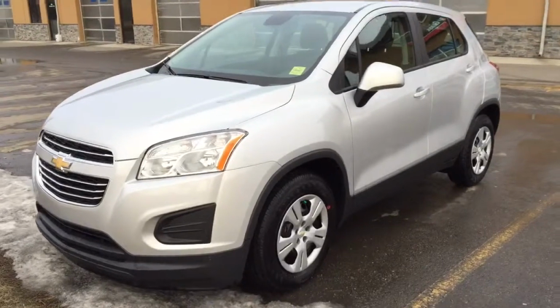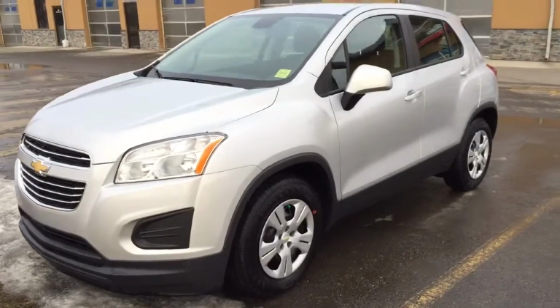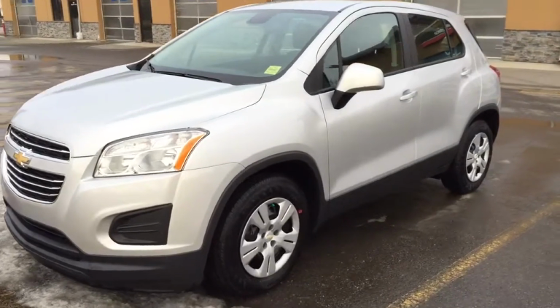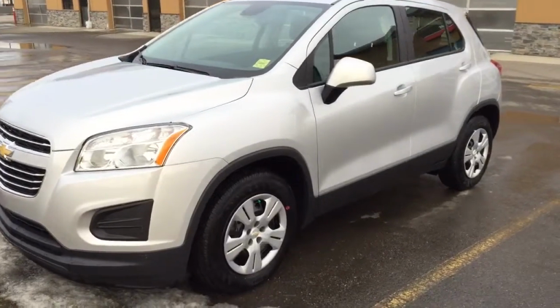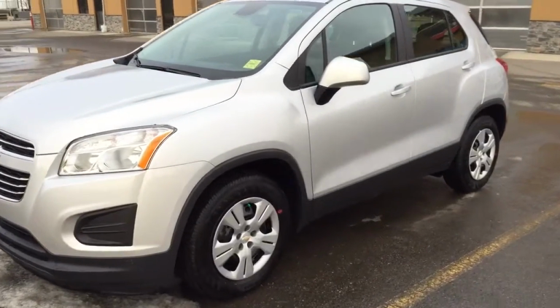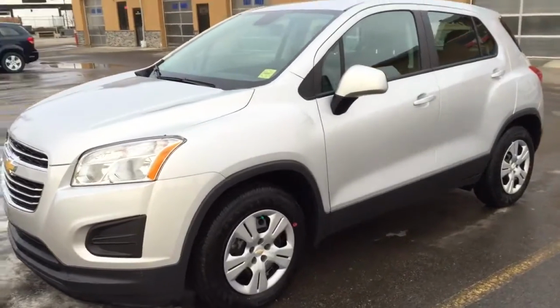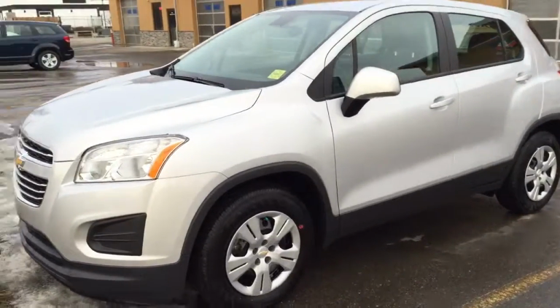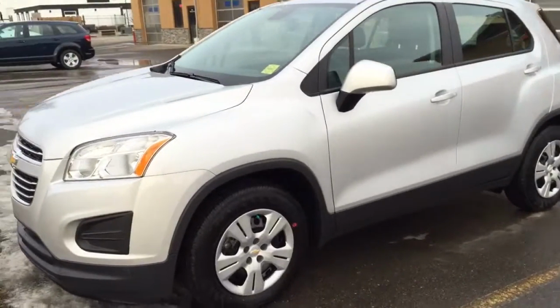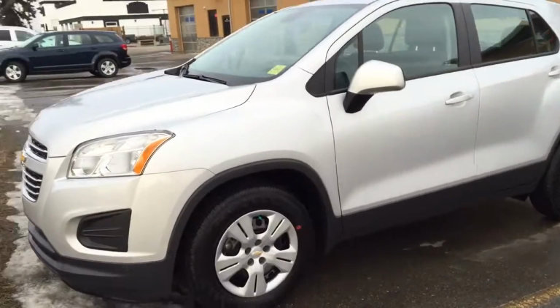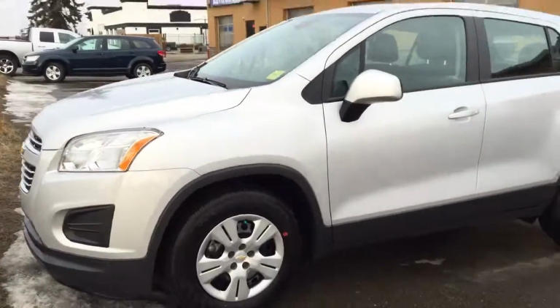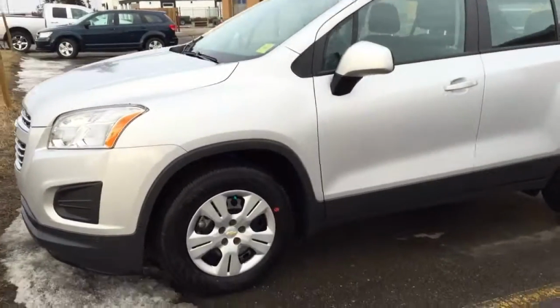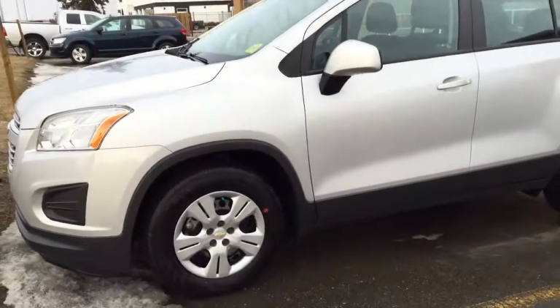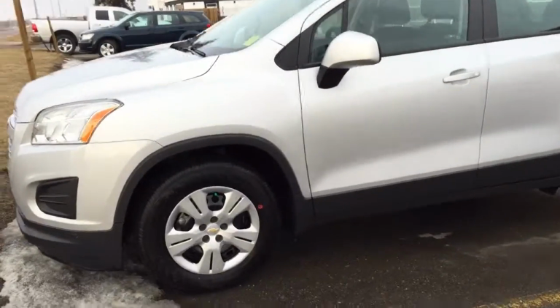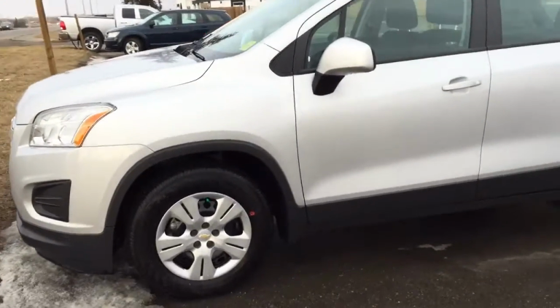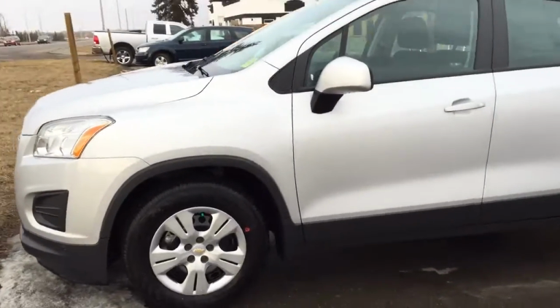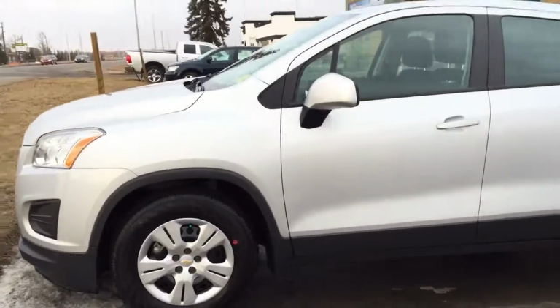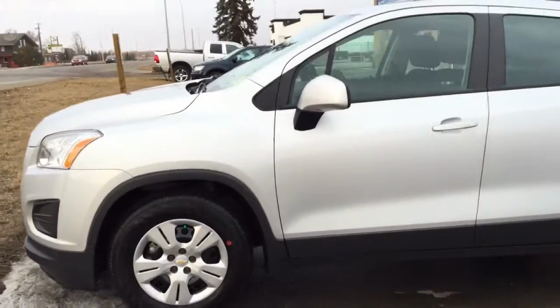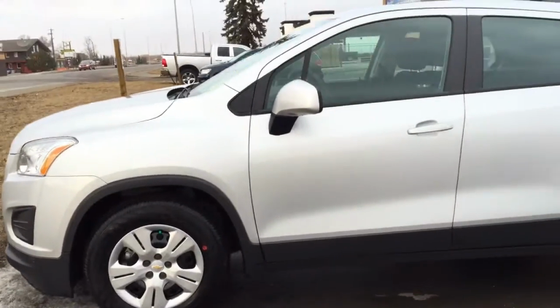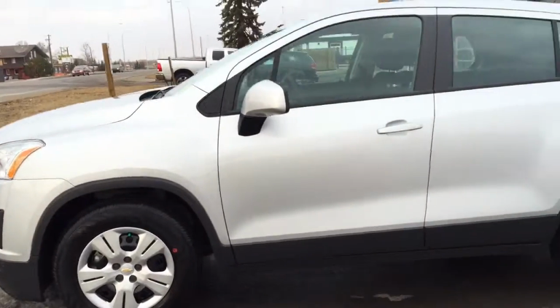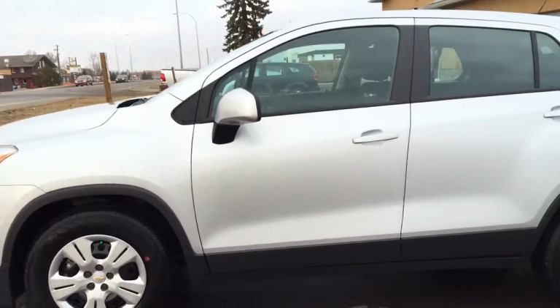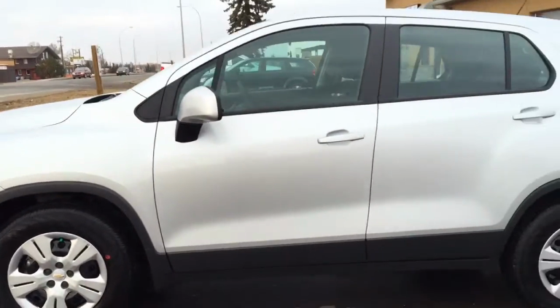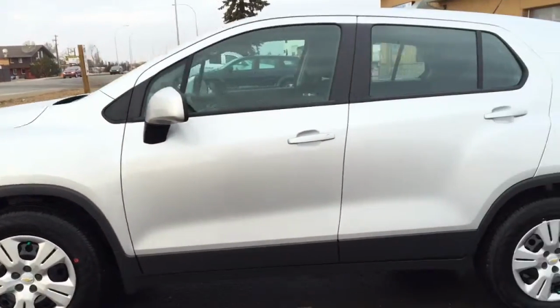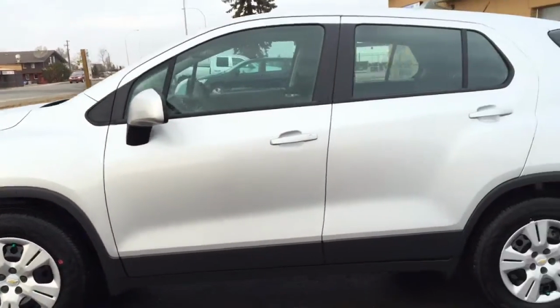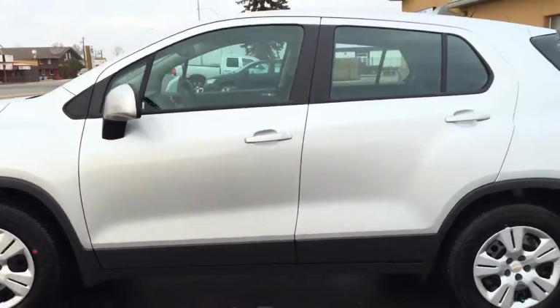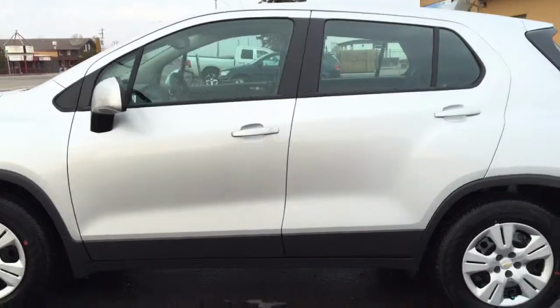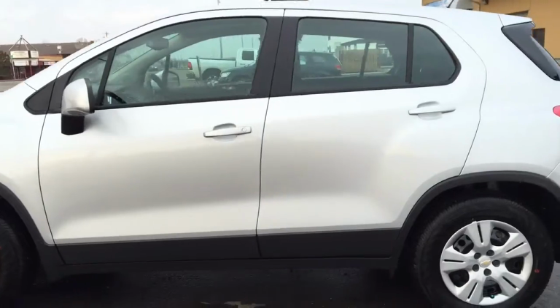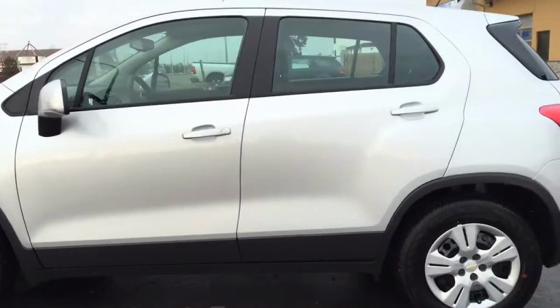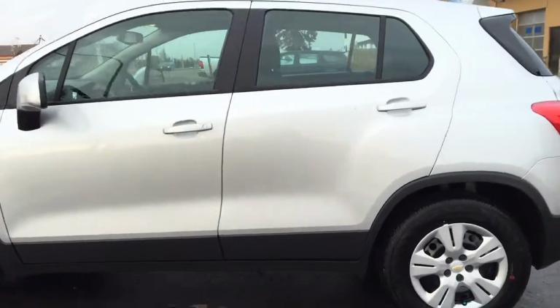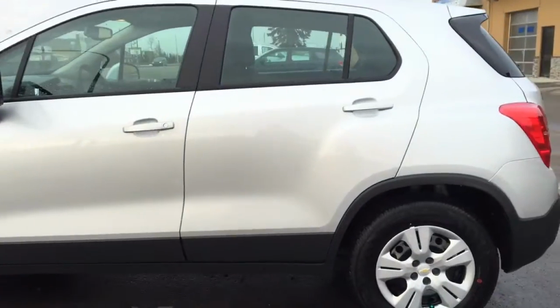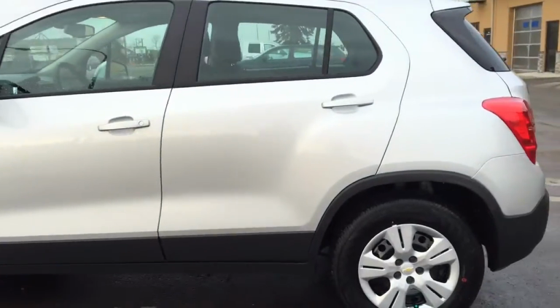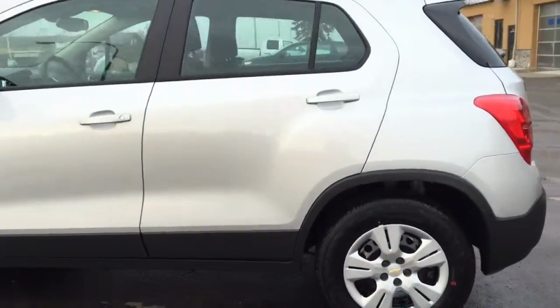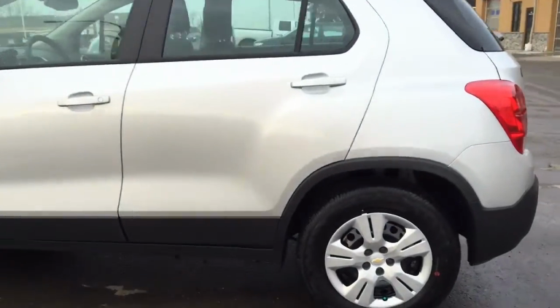Welcome to Davis Chevrolet. This is an all-new 2016 Chevrolet Trax in the color silver.